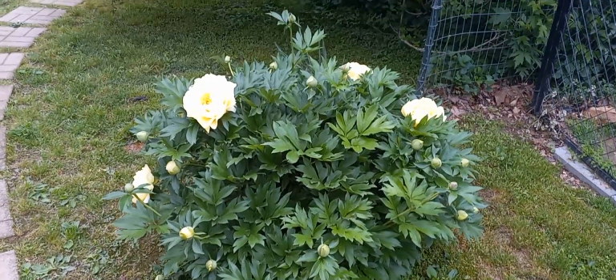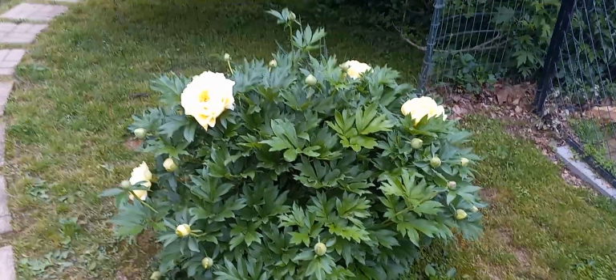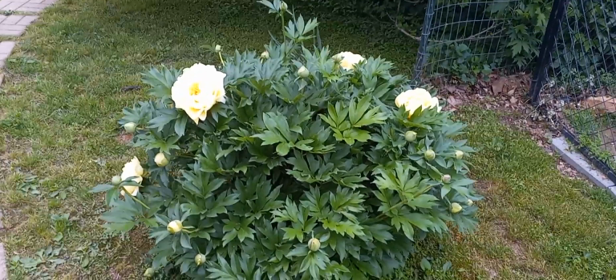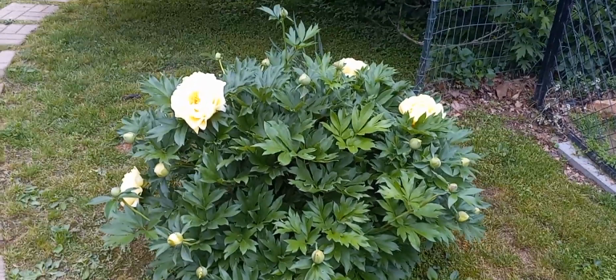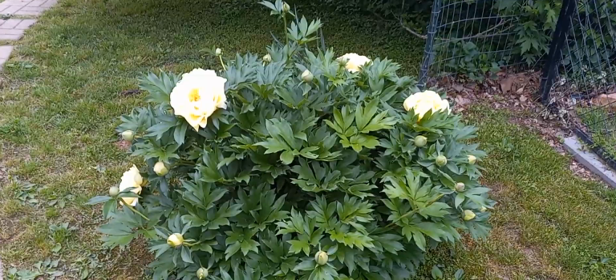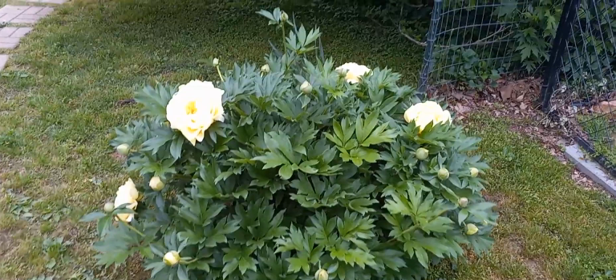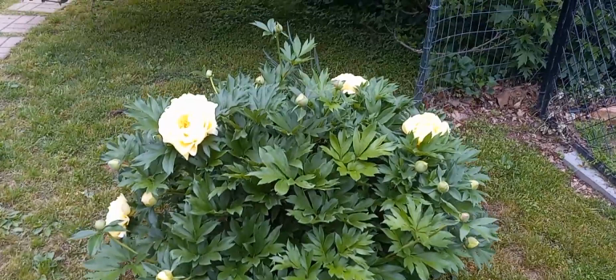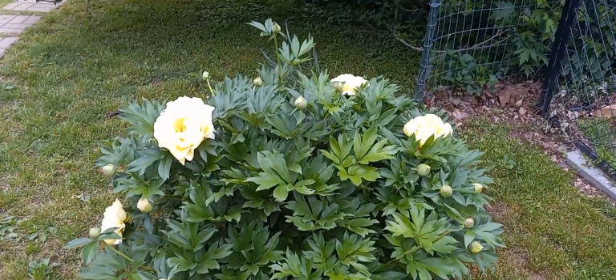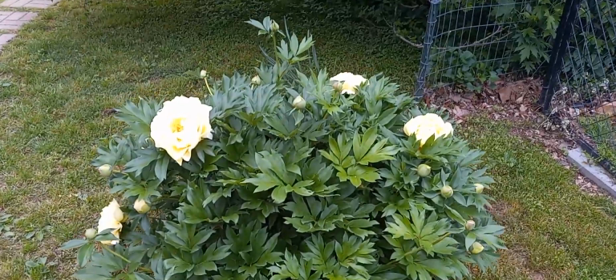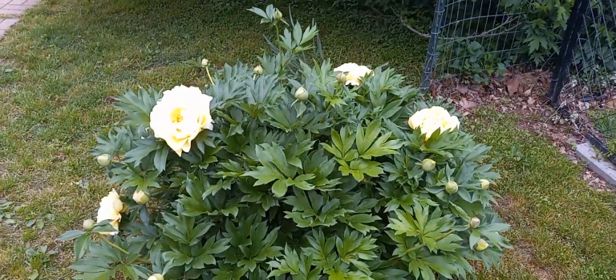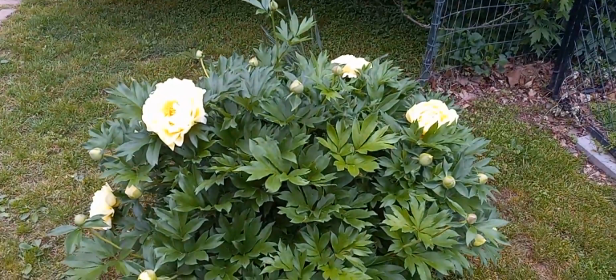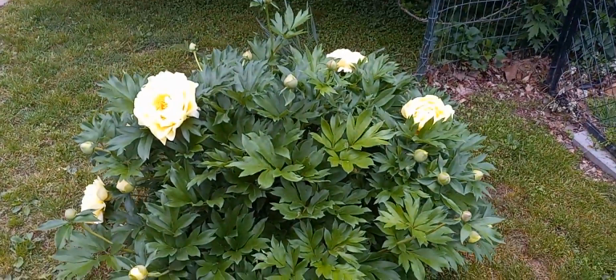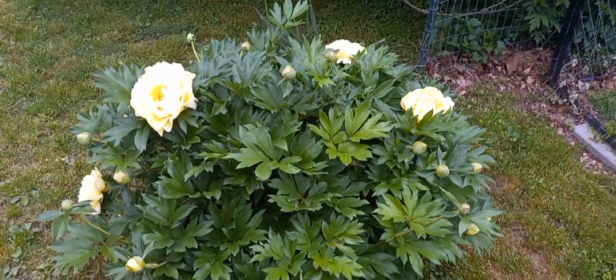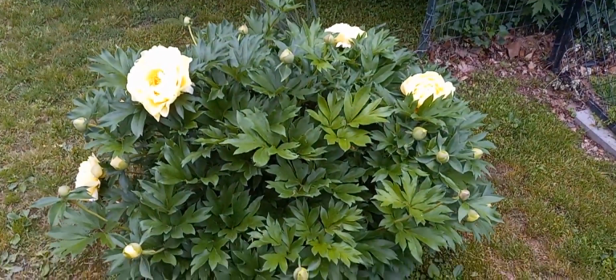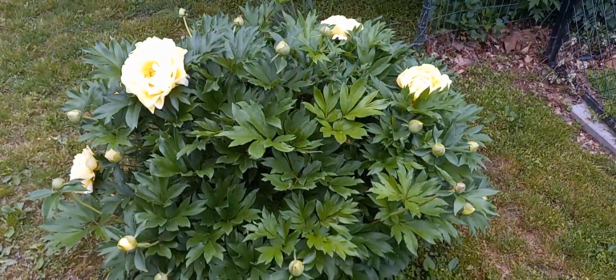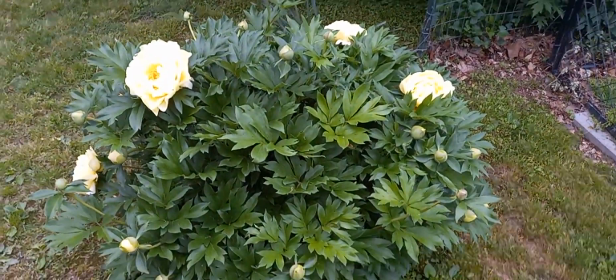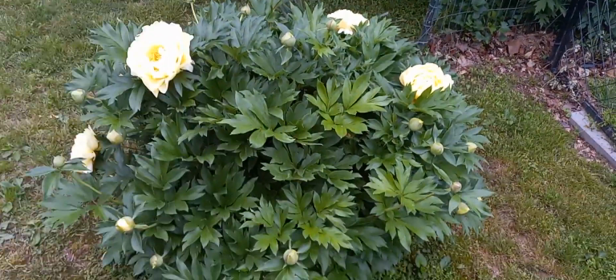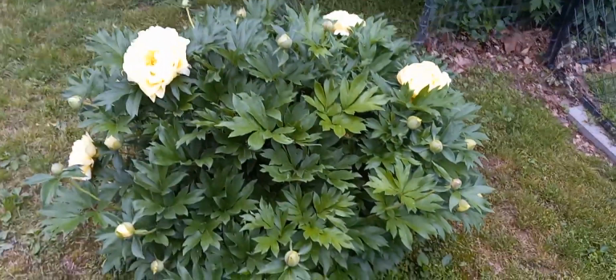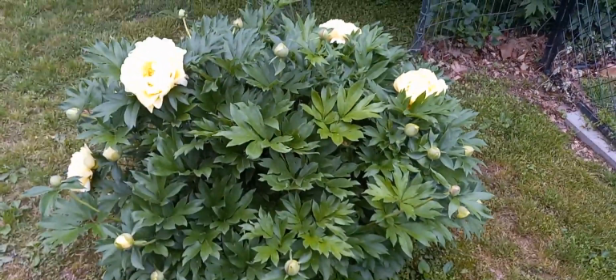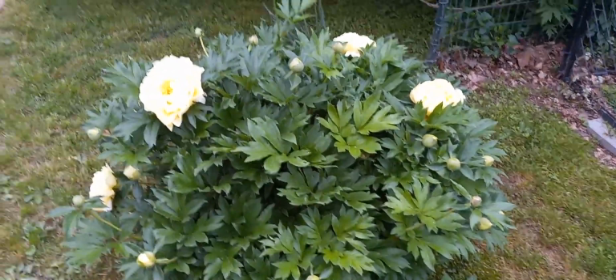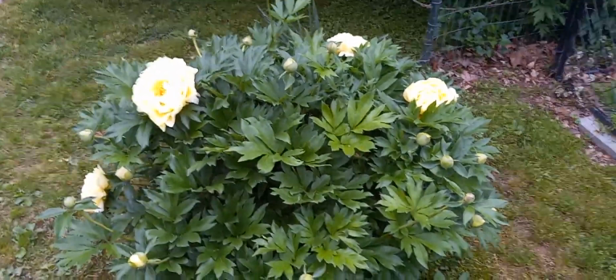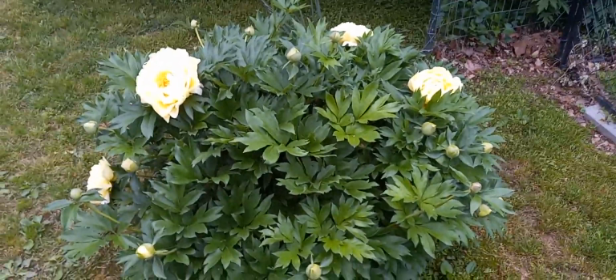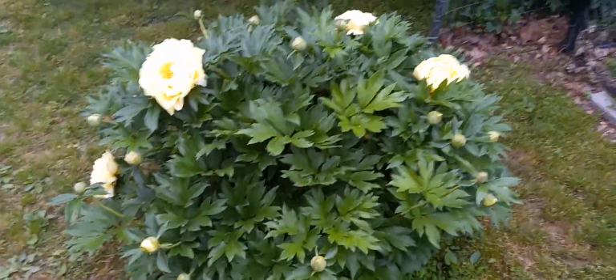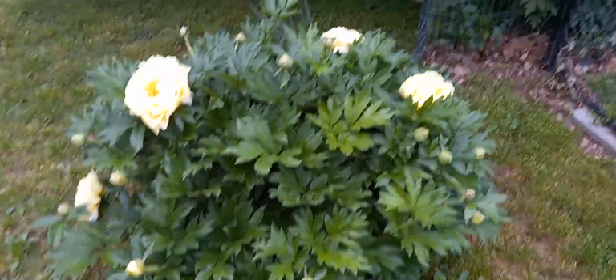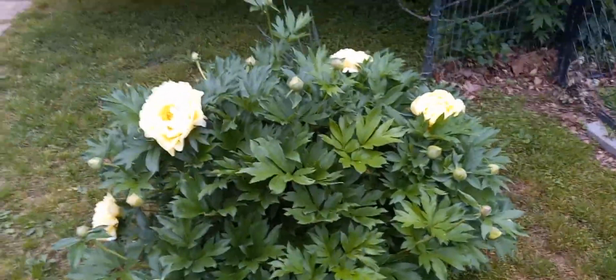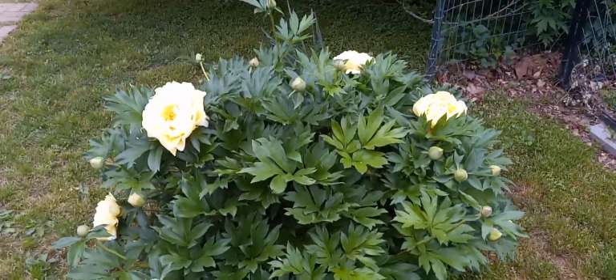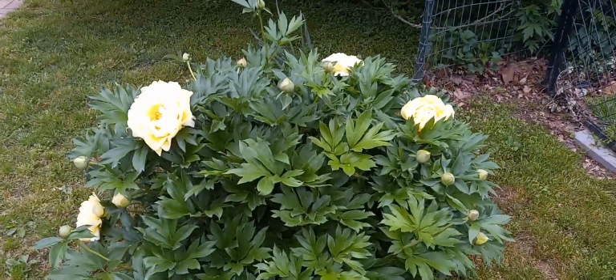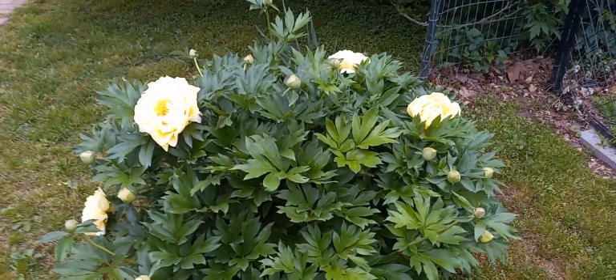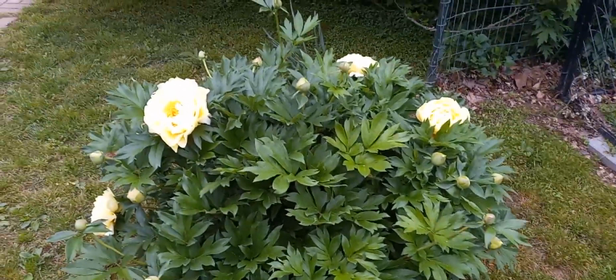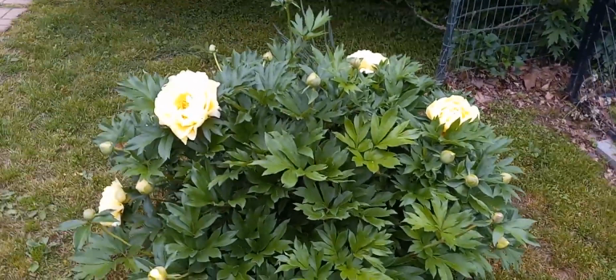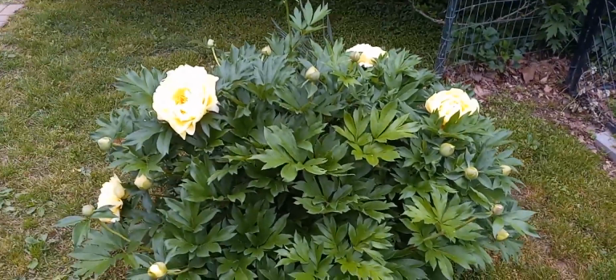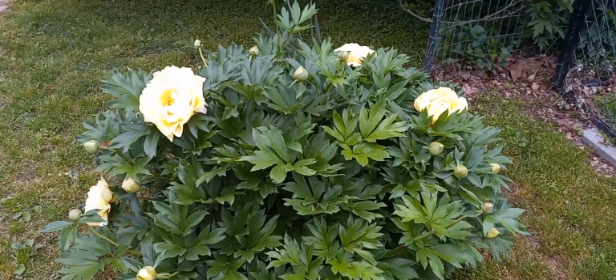Hello and welcome to Morris Park. I'm Clyde Morris. Today I thought I'd show you some of our peonies here in the park that are blooming.